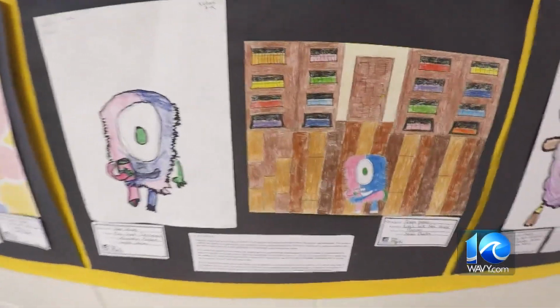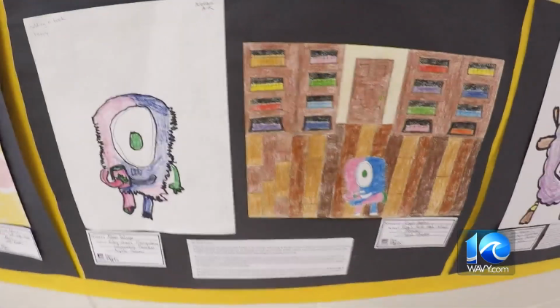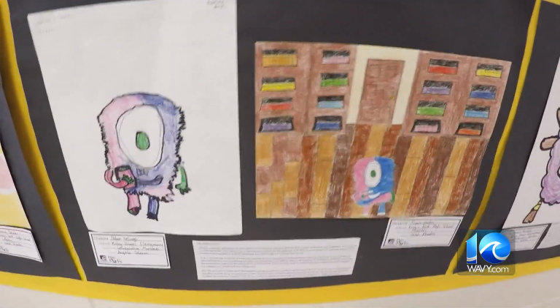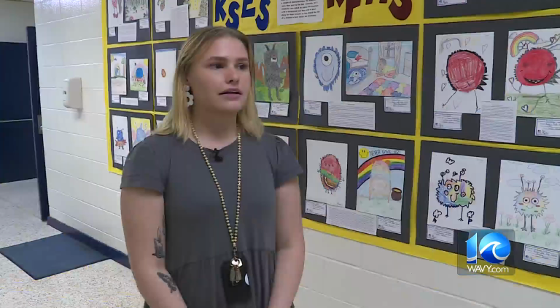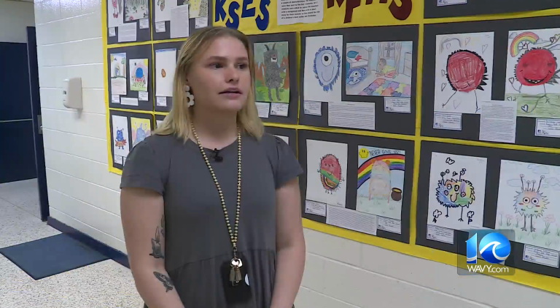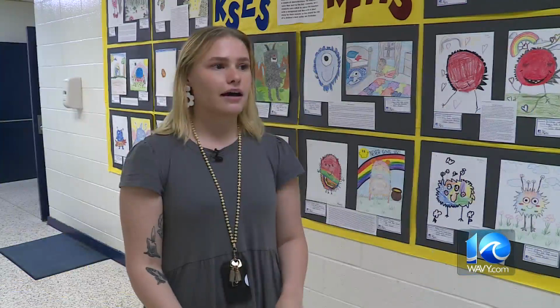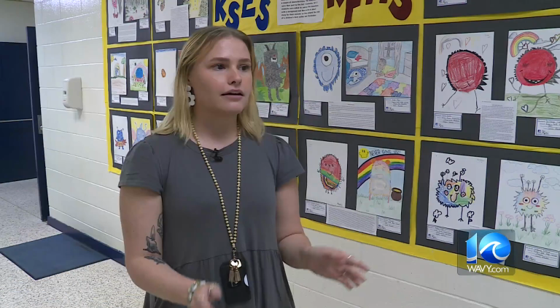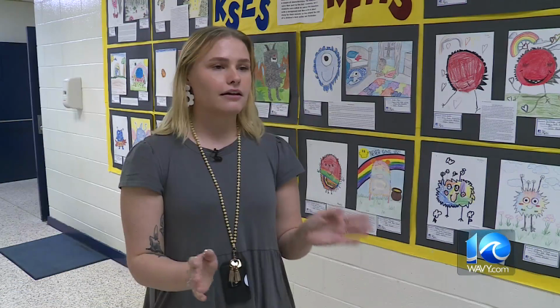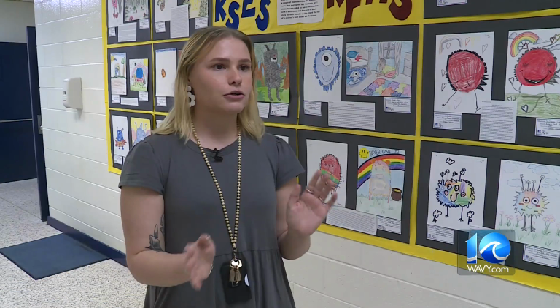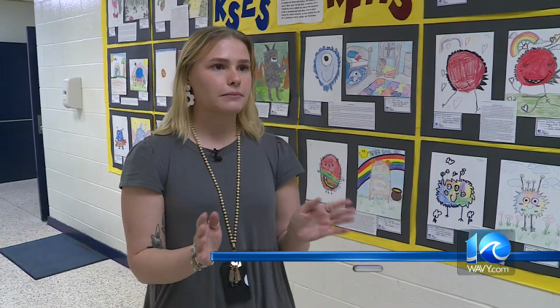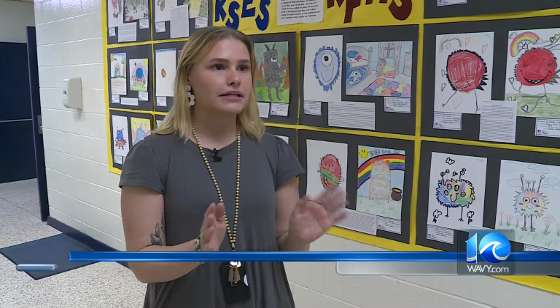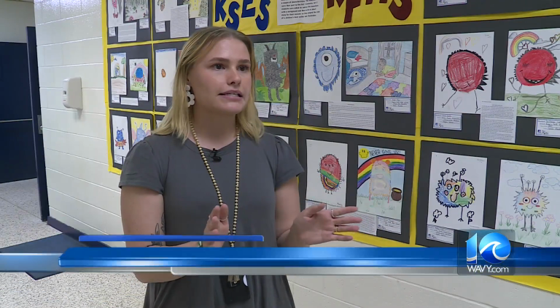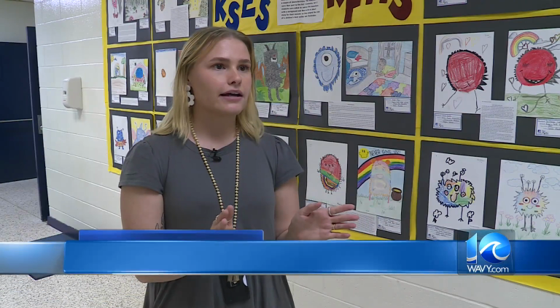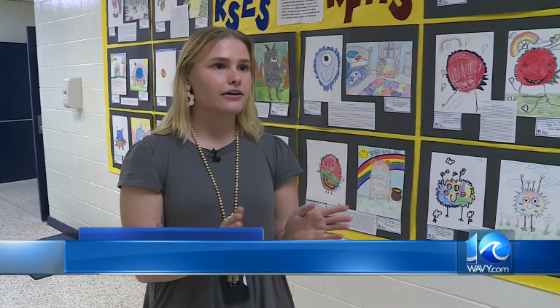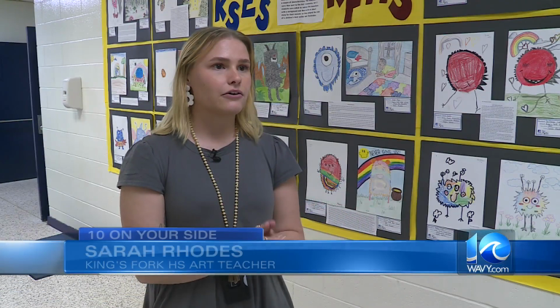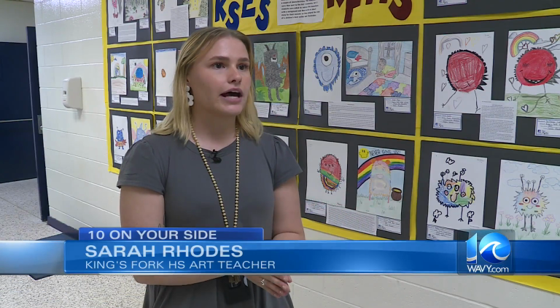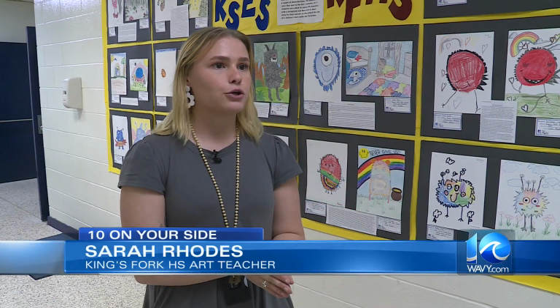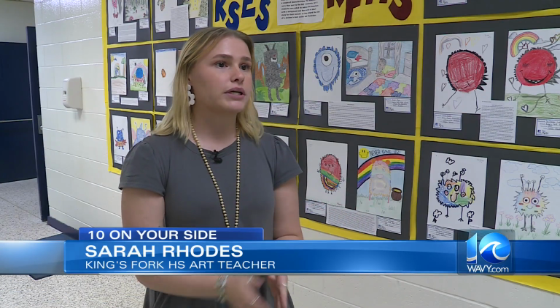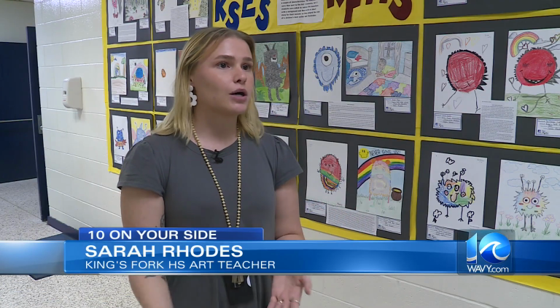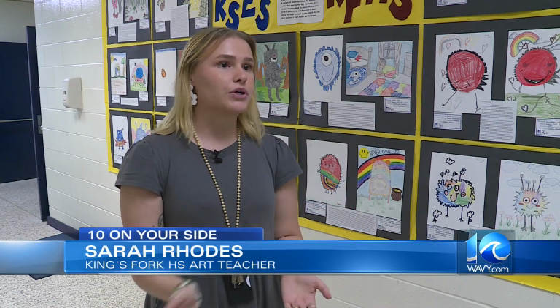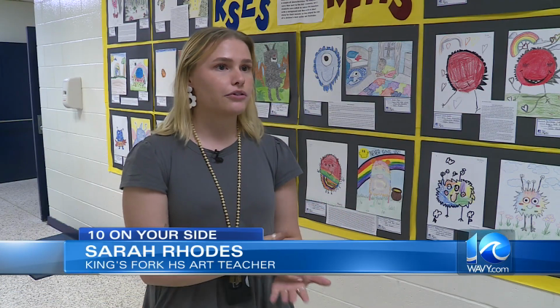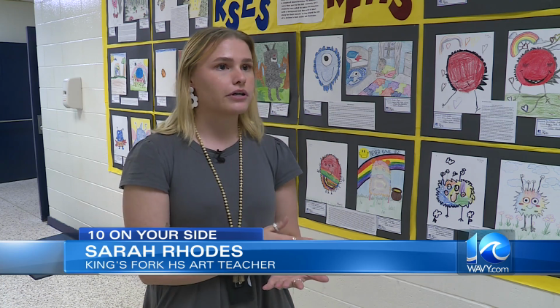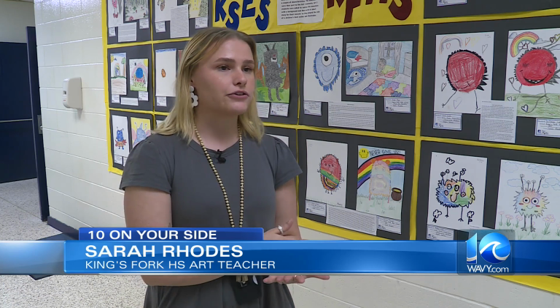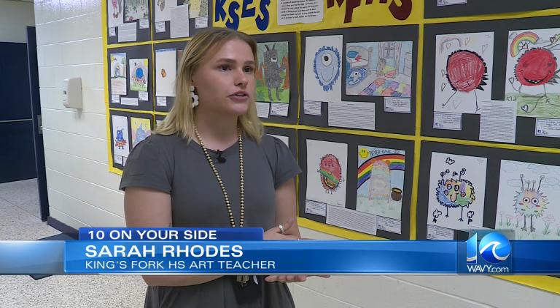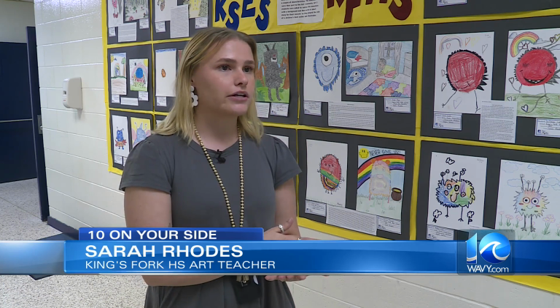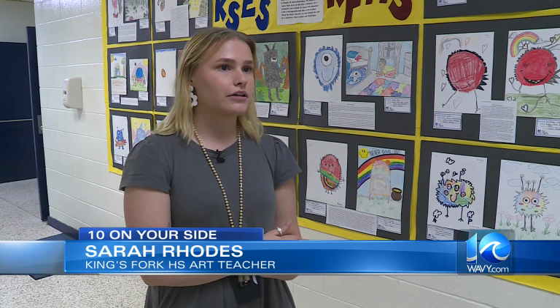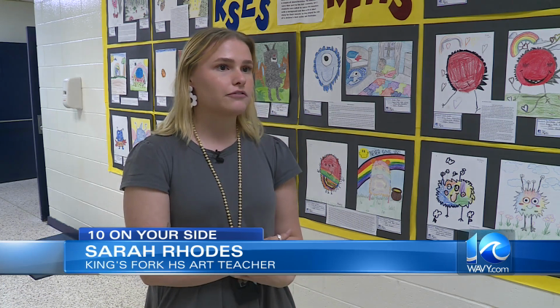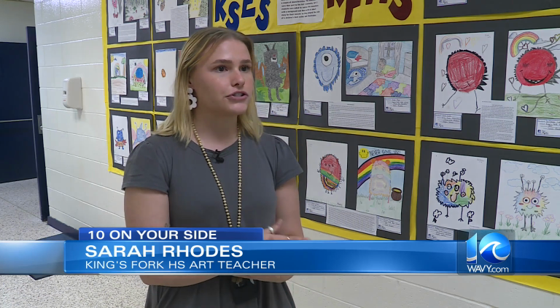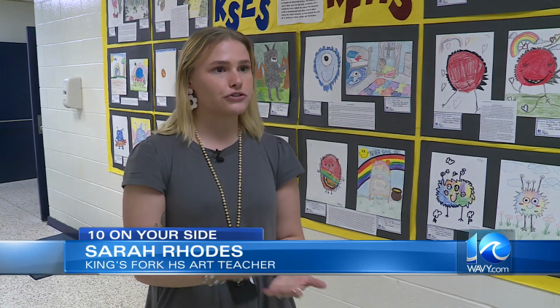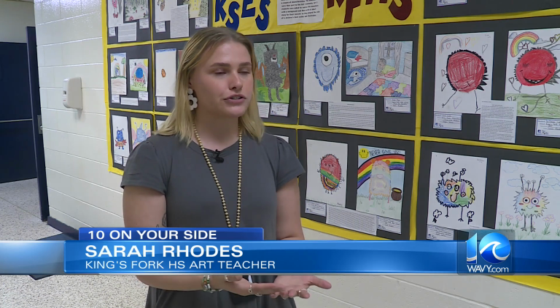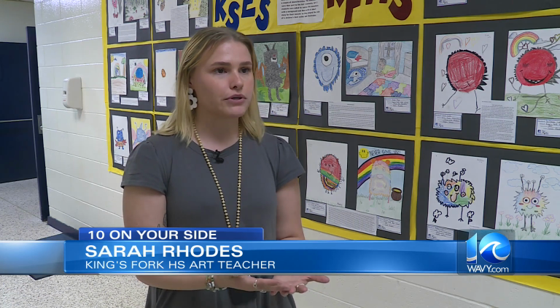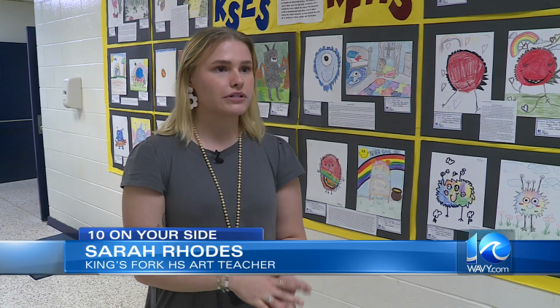The students got a little insight on how to become an author-illustrator for children's books.